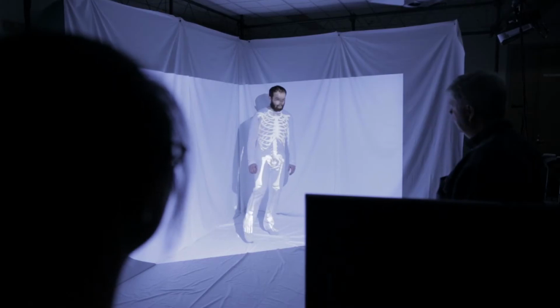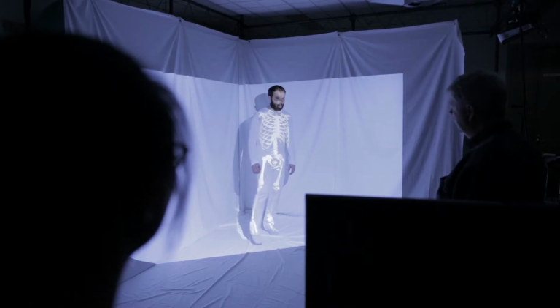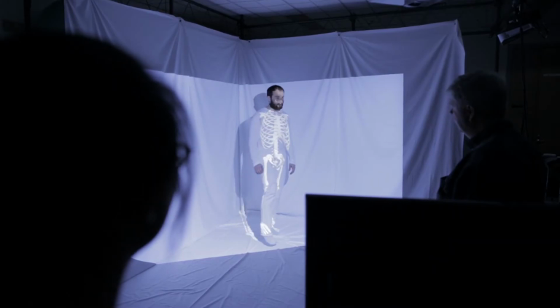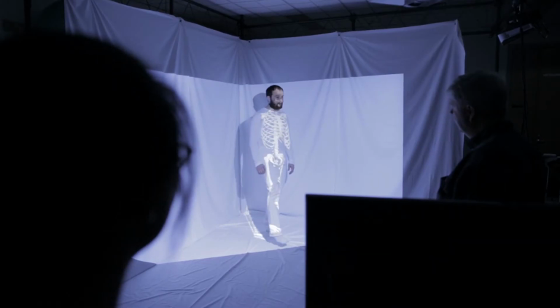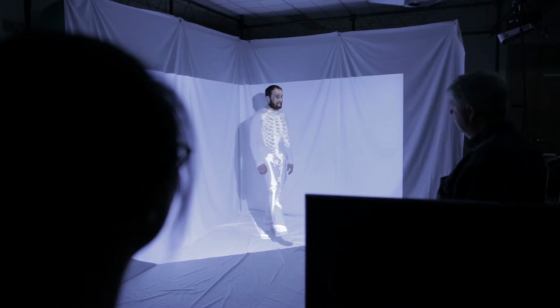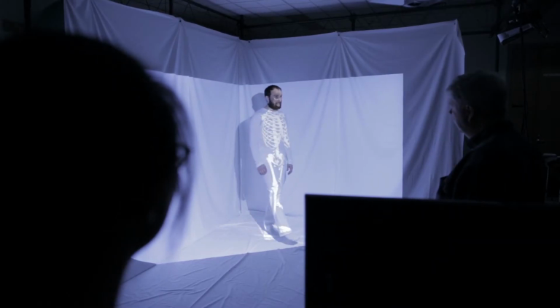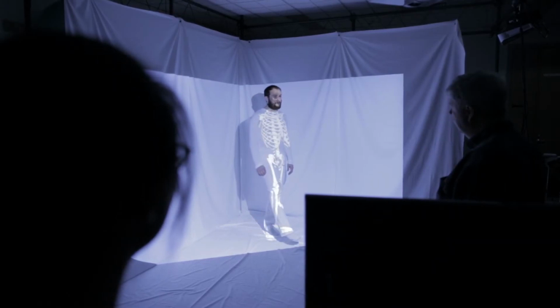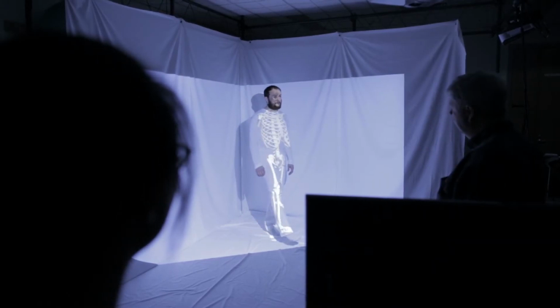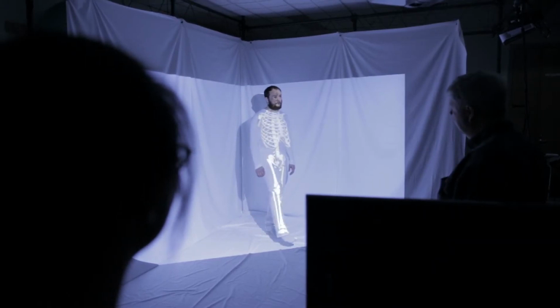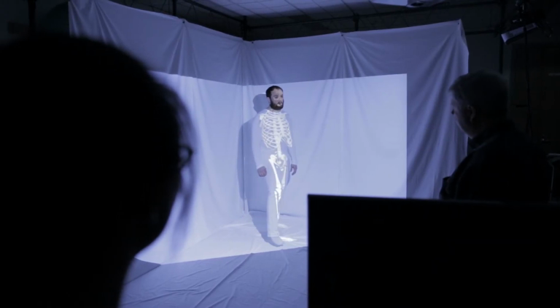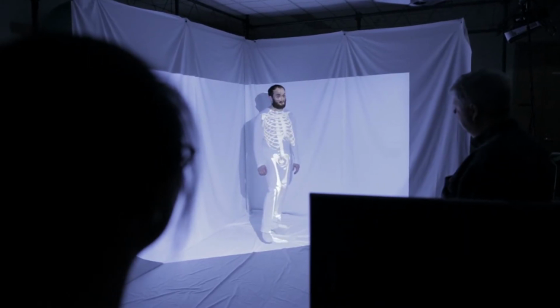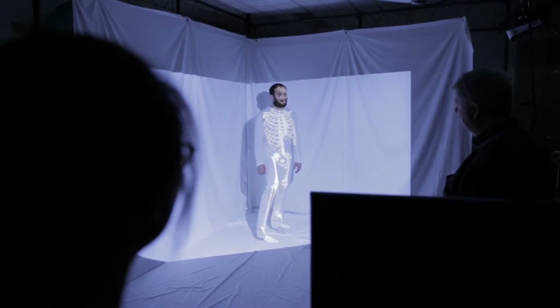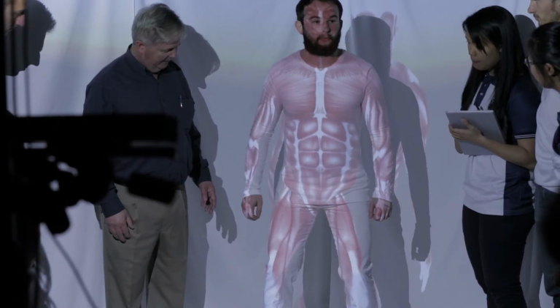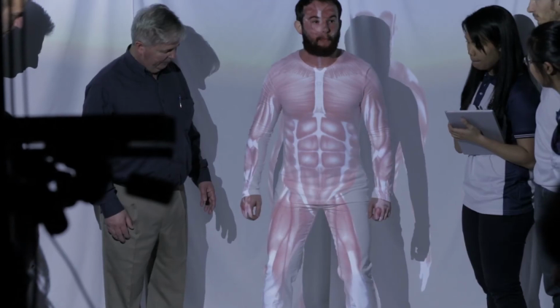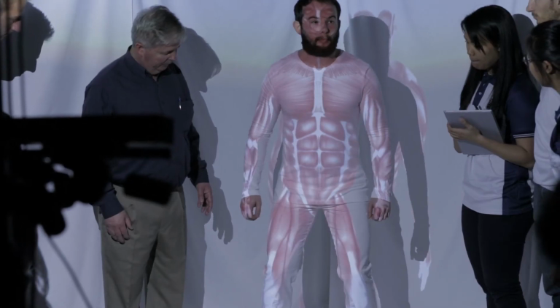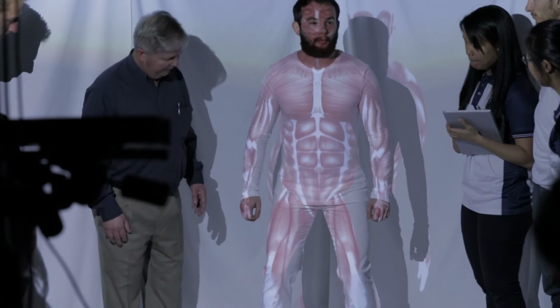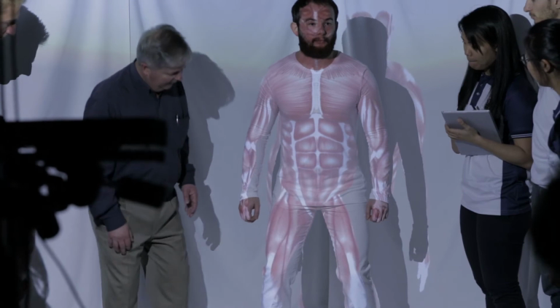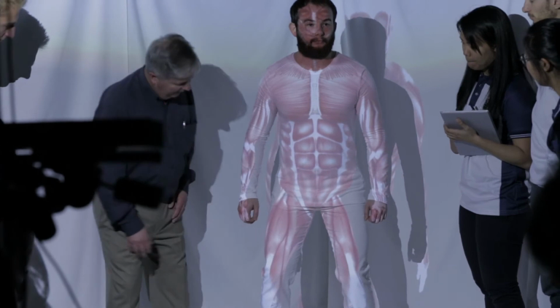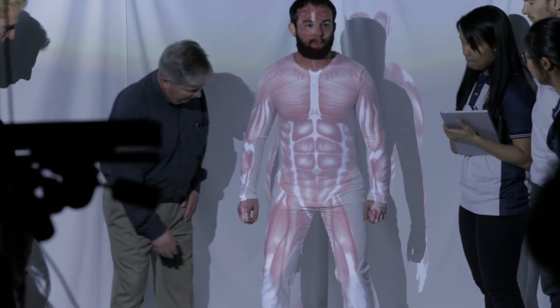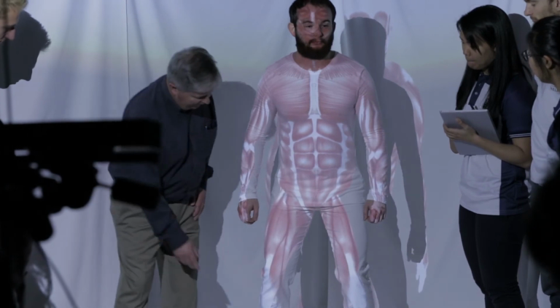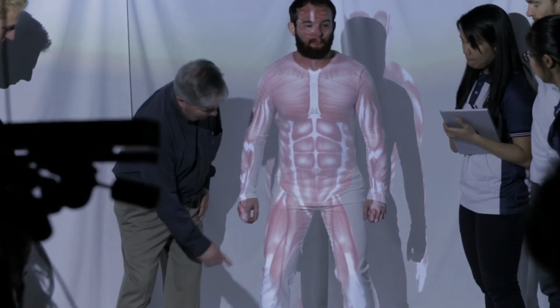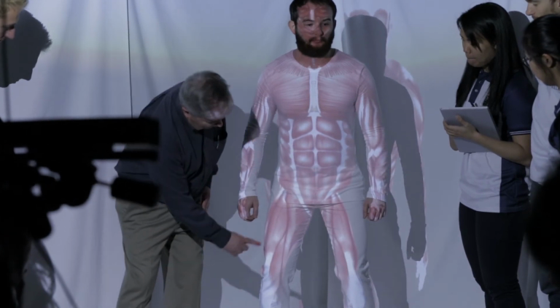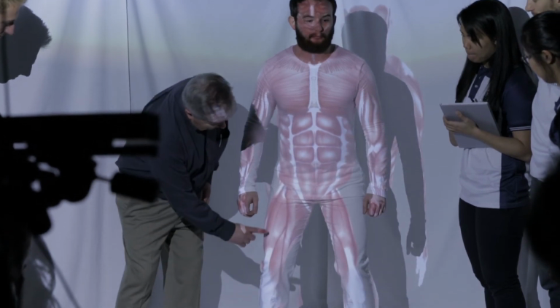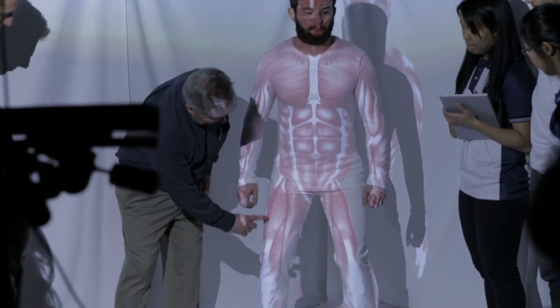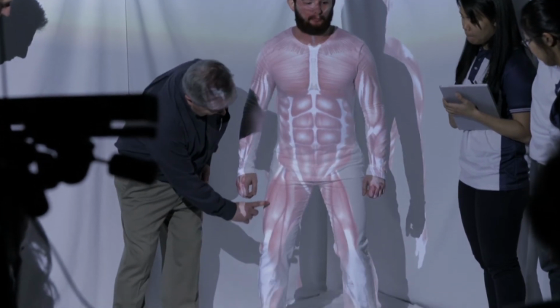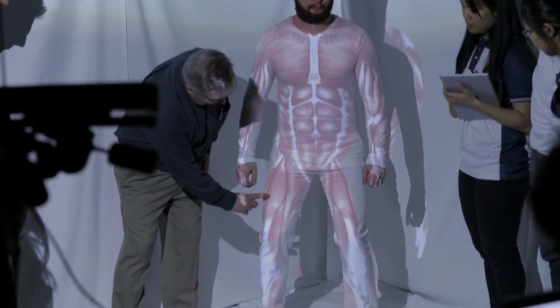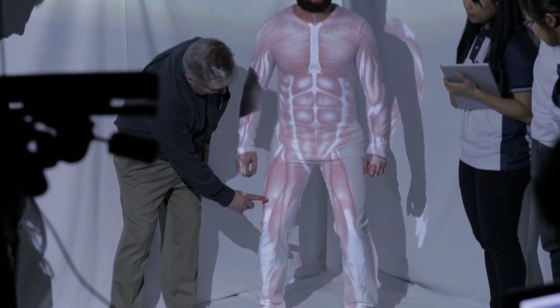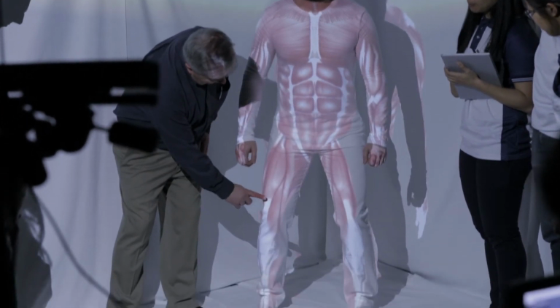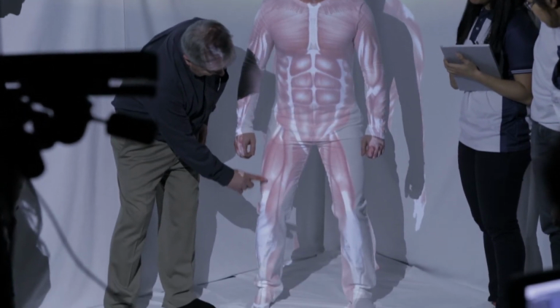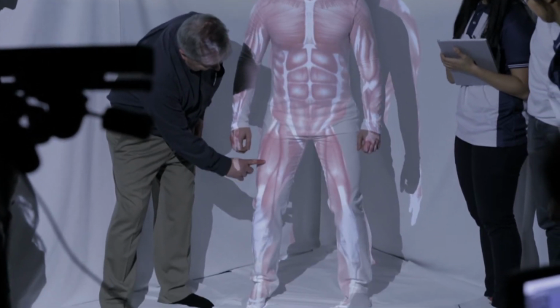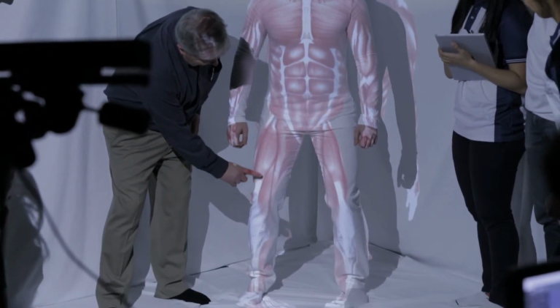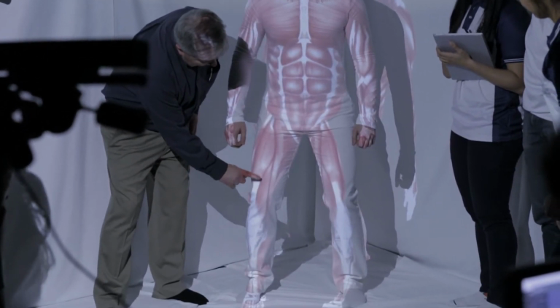The beauty of this technology is we can set it up so that we can see the muscles and the joints moving in three dimensions.